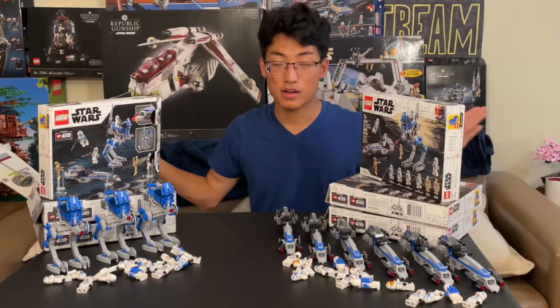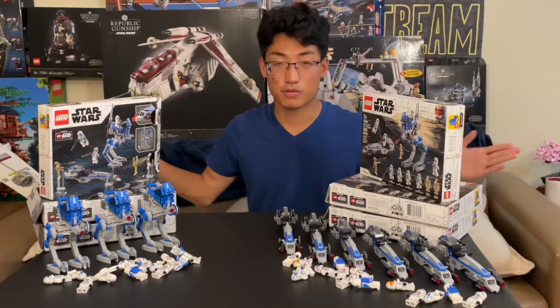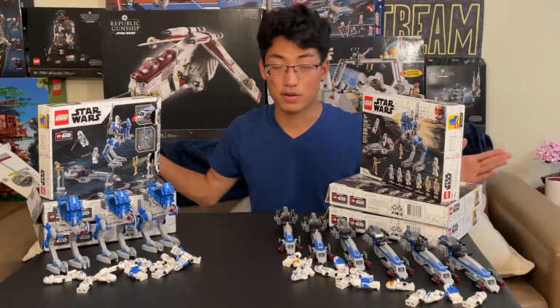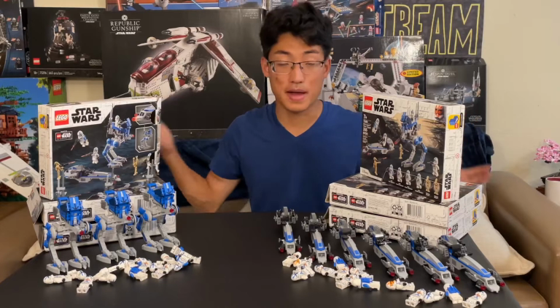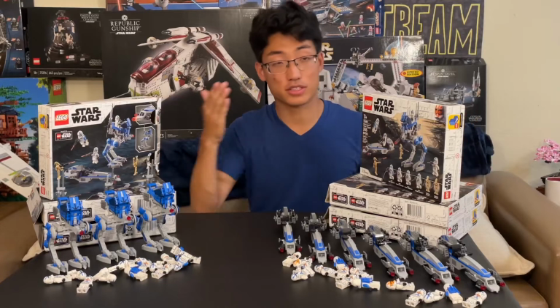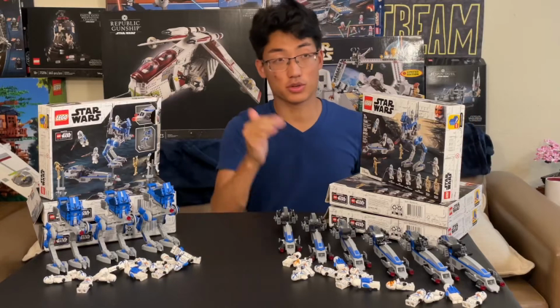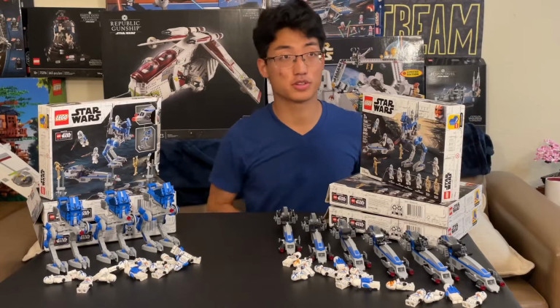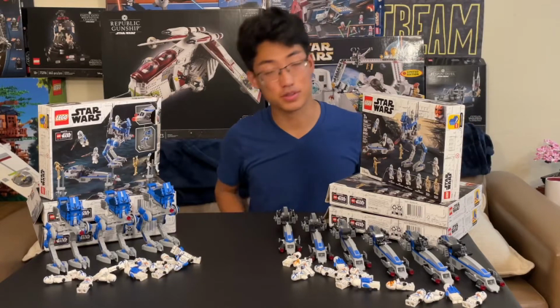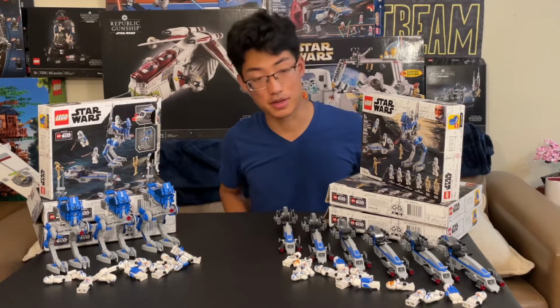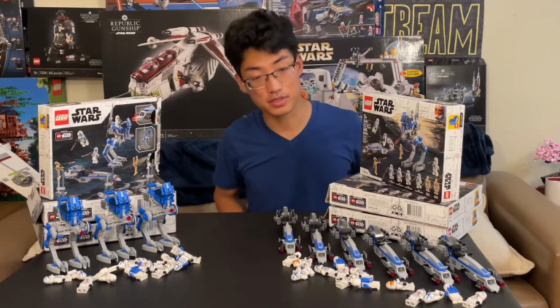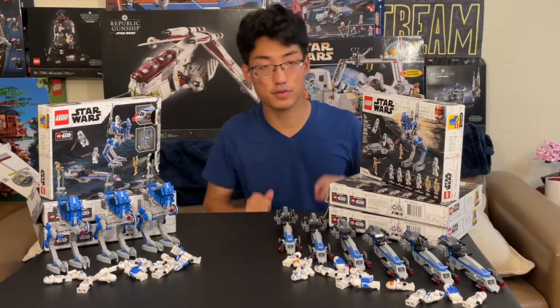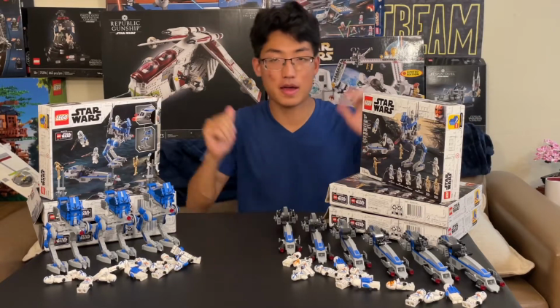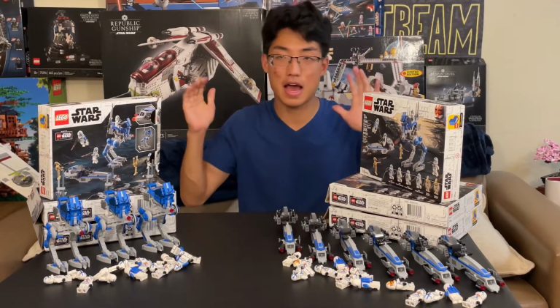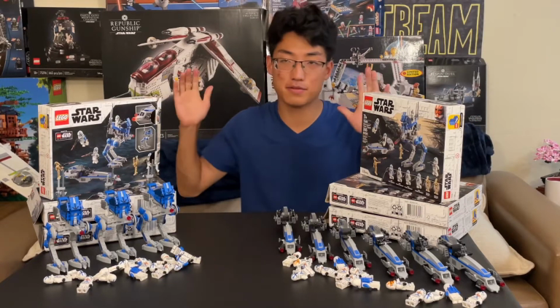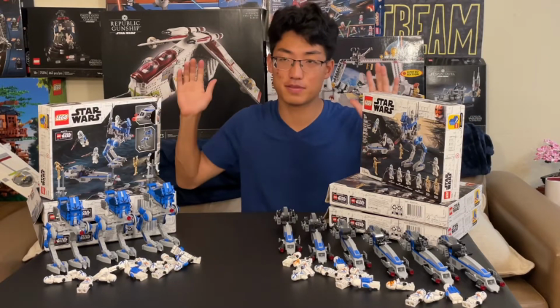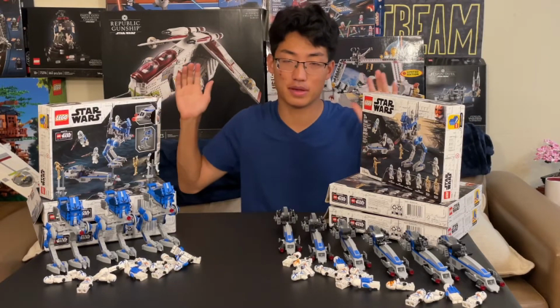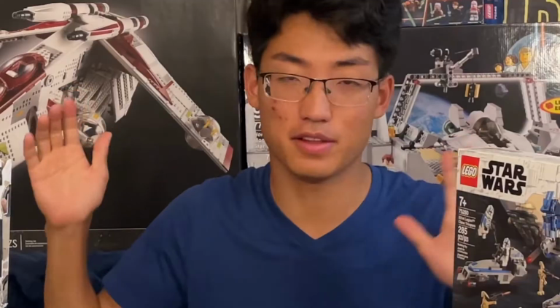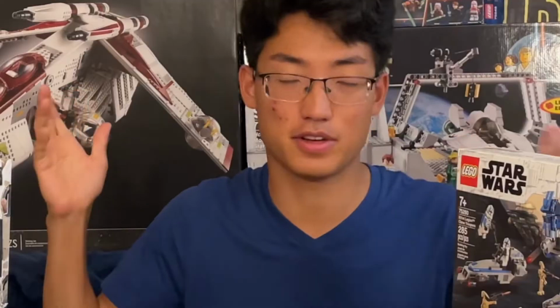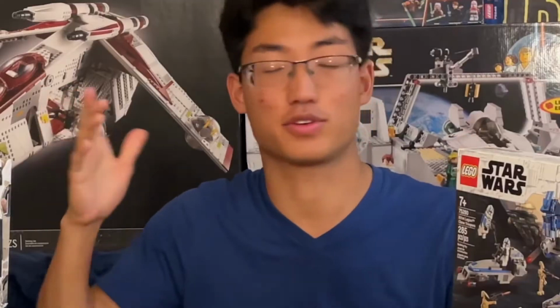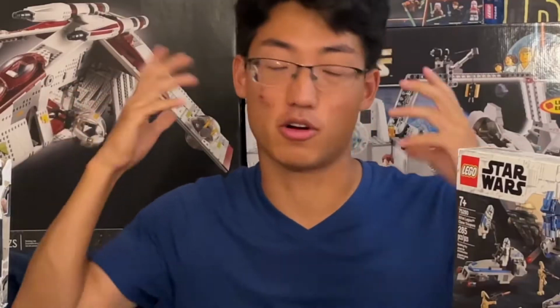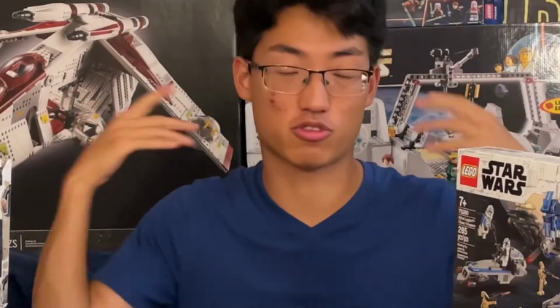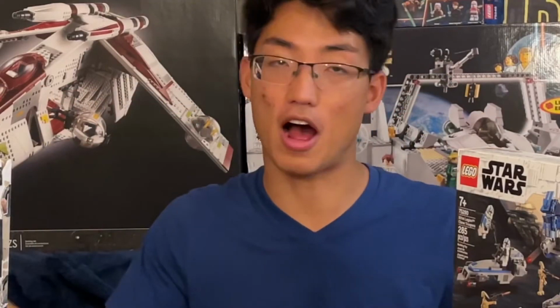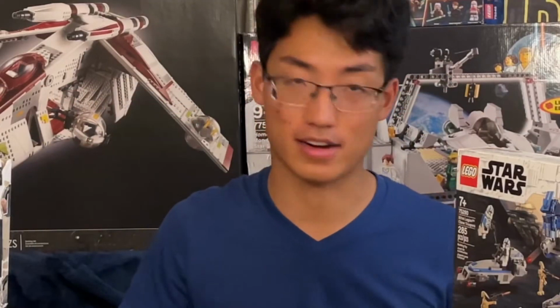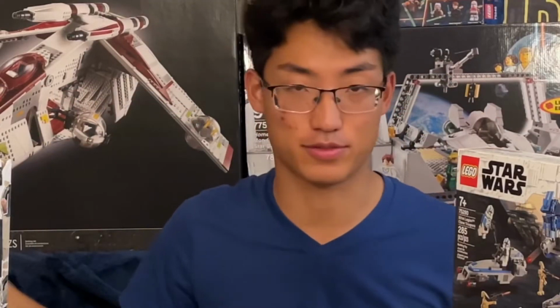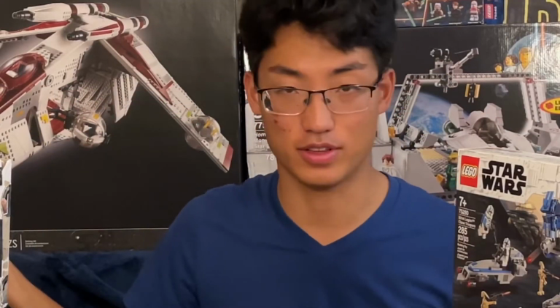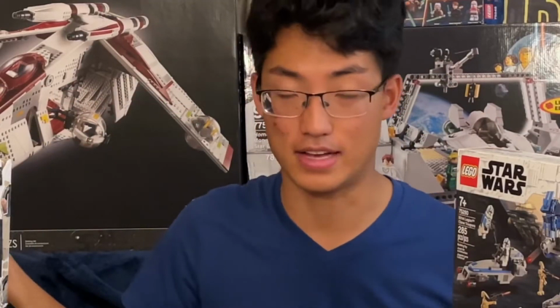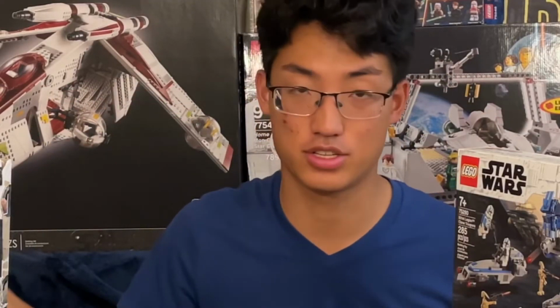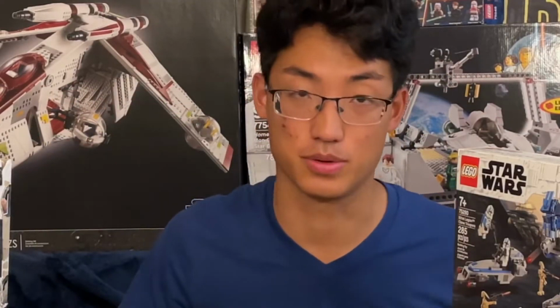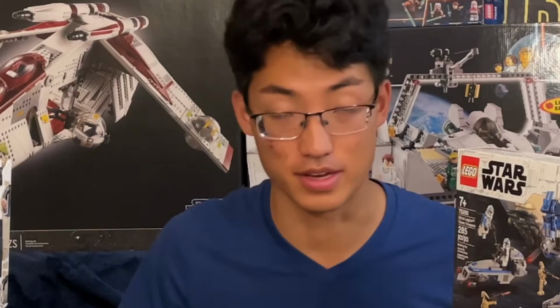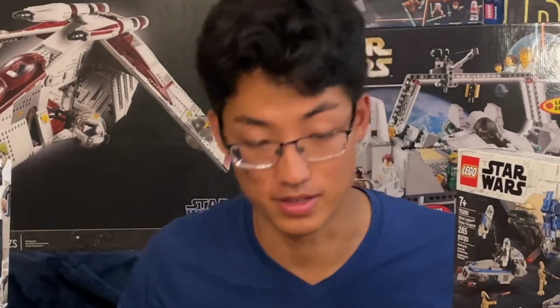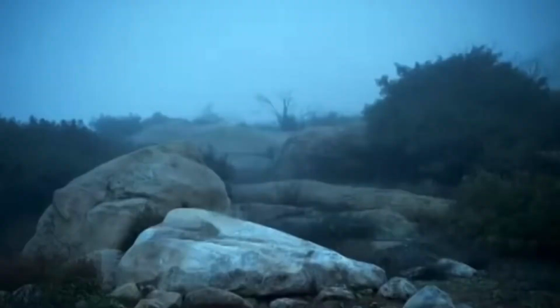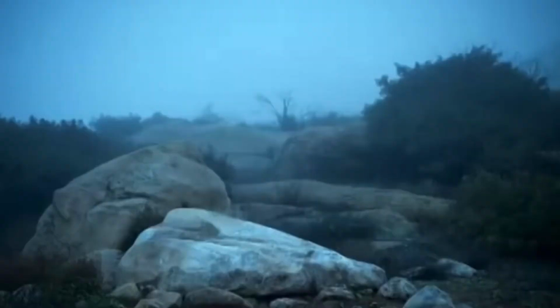Hello everyone, welcome back to Sori Studios. And if you haven't been living under a rock for the last two years...